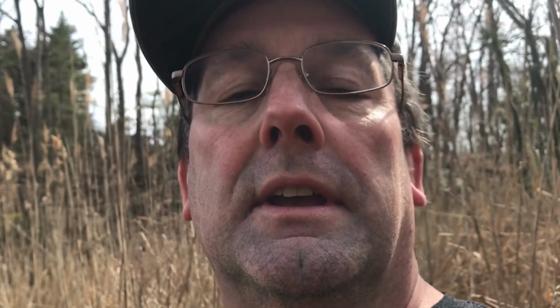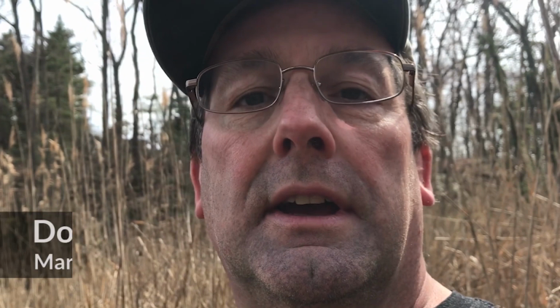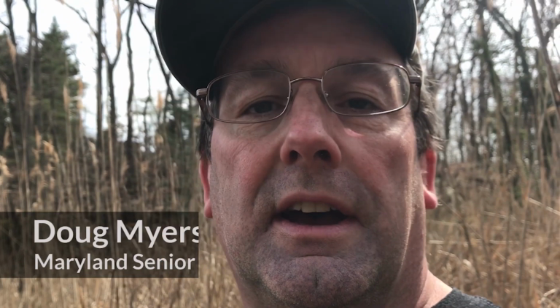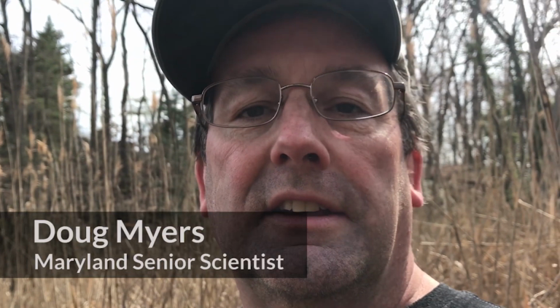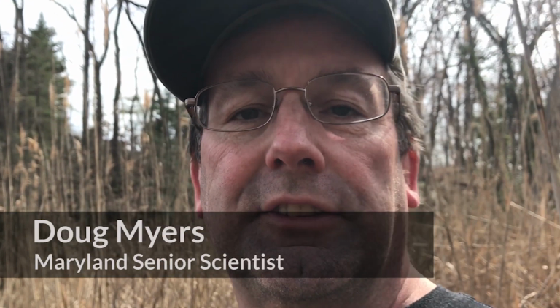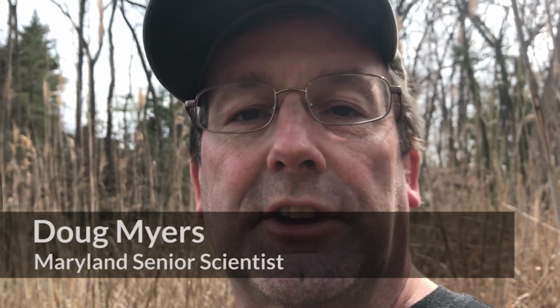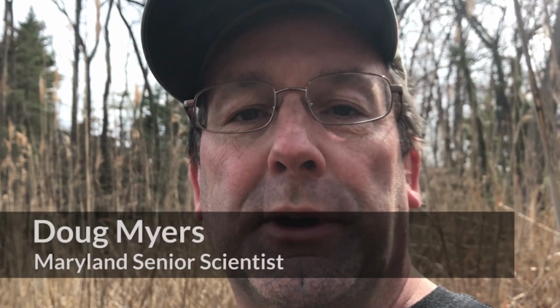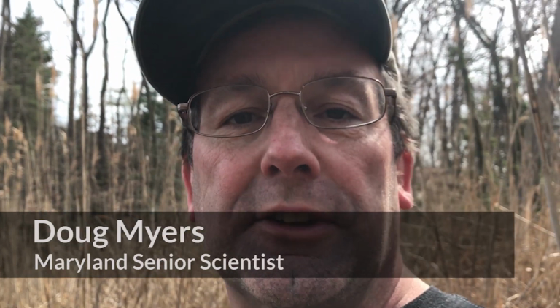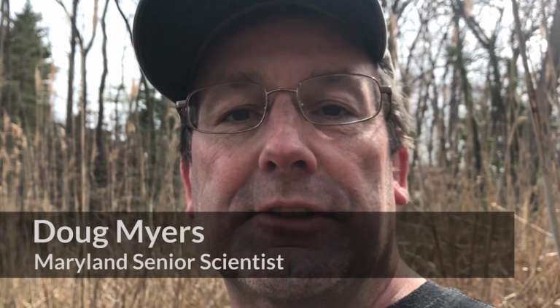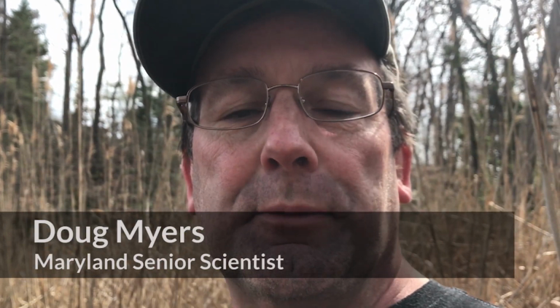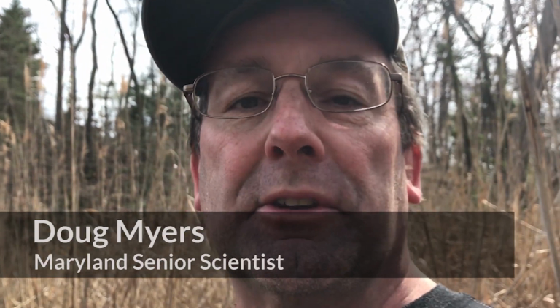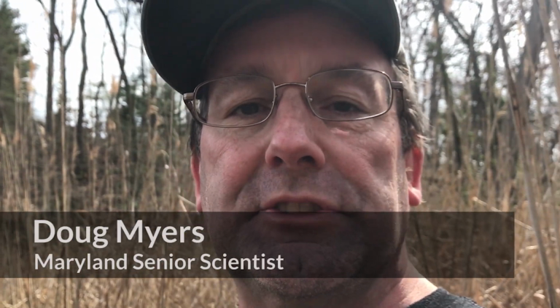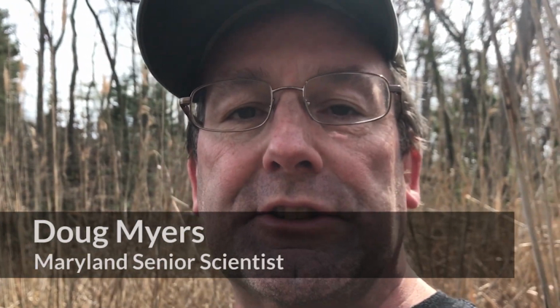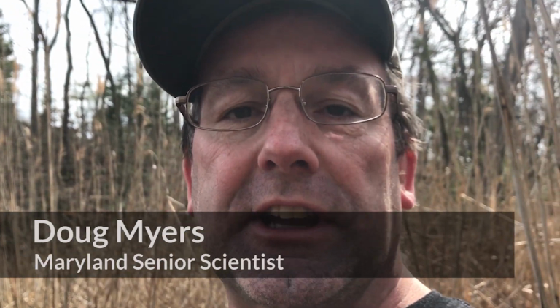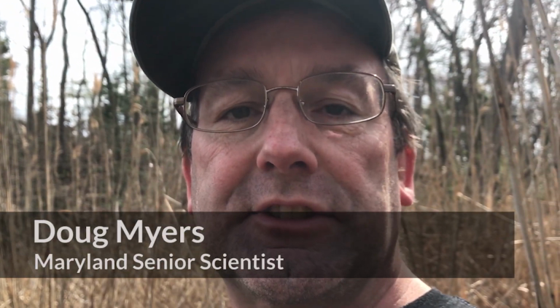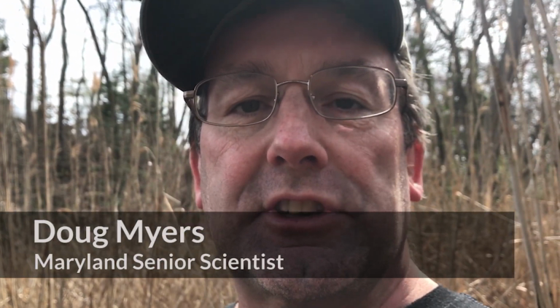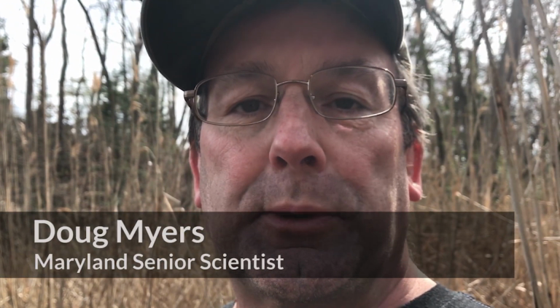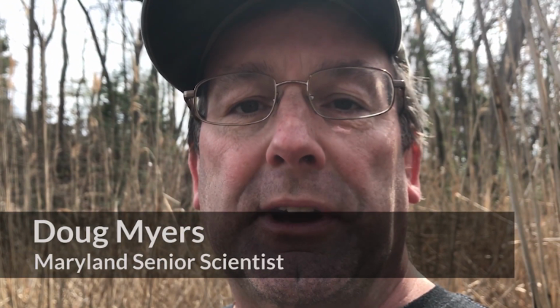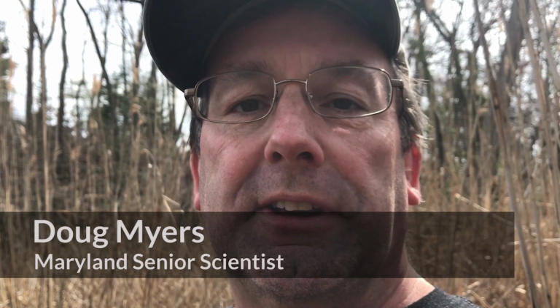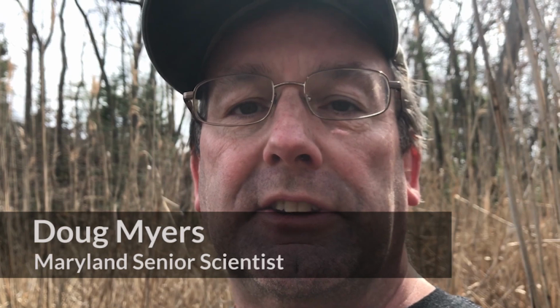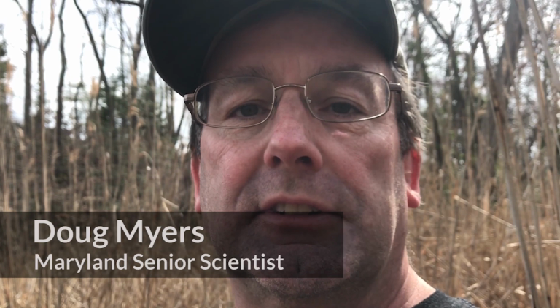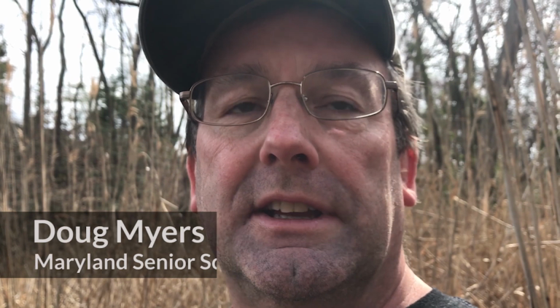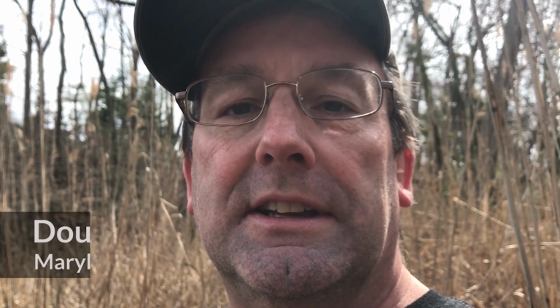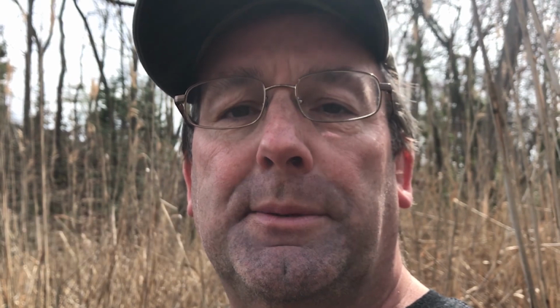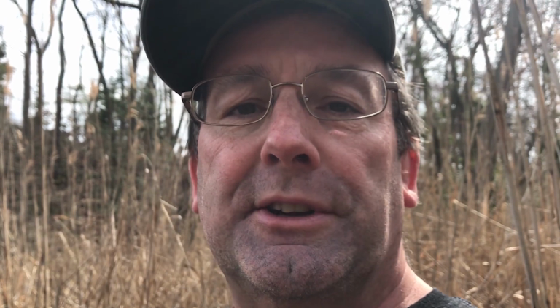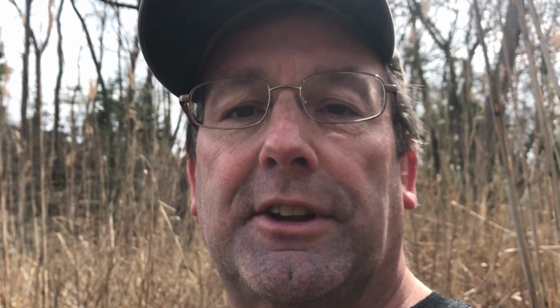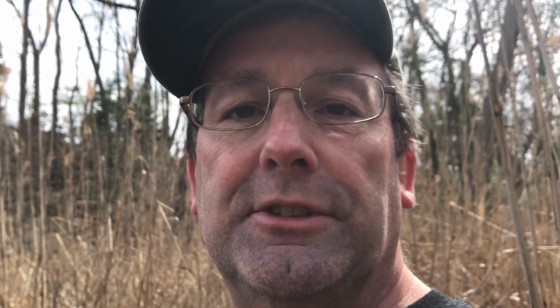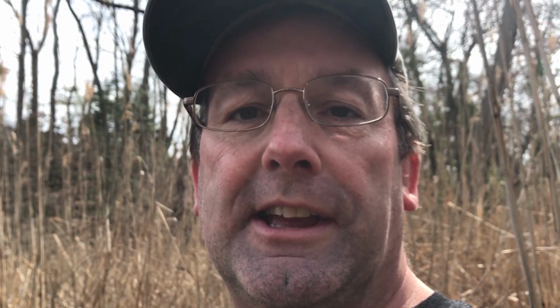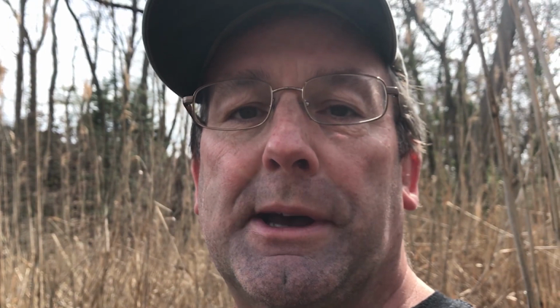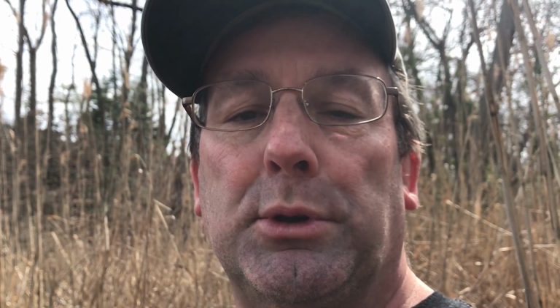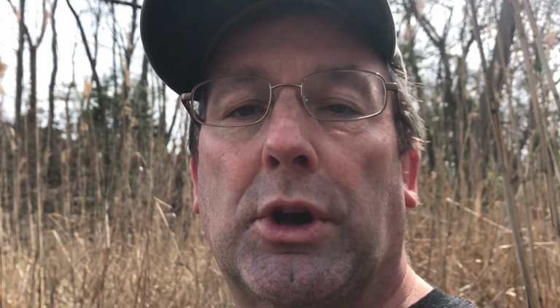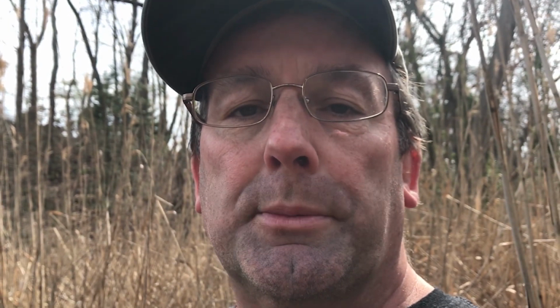Hi, this is Doug Myers. I'm the Maryland Senior Scientist at Chesapeake Bay Foundation. I'm here to talk to you today about blue carbon.